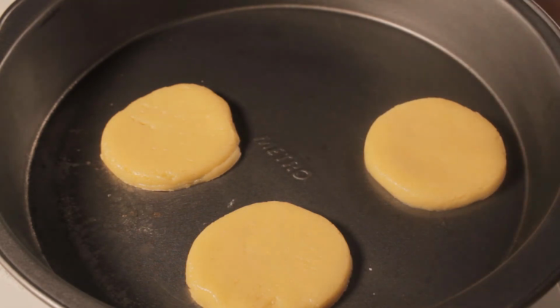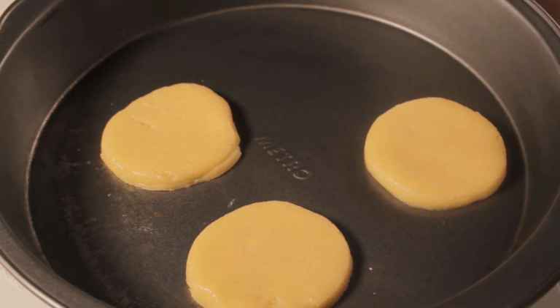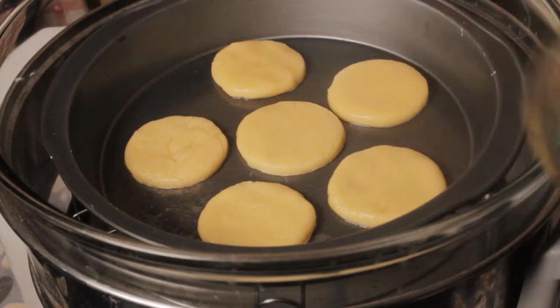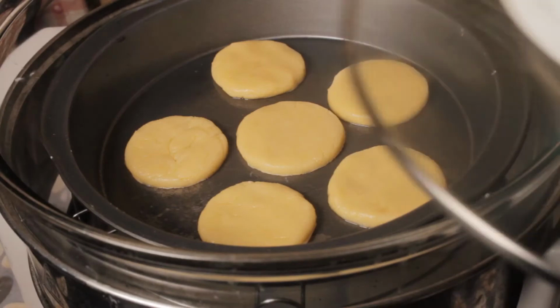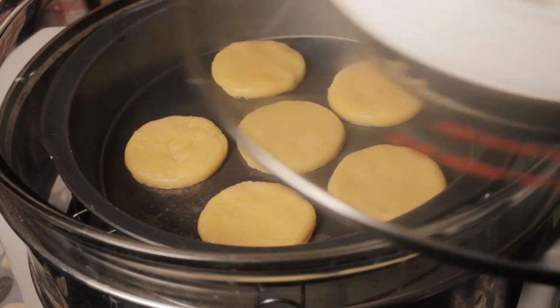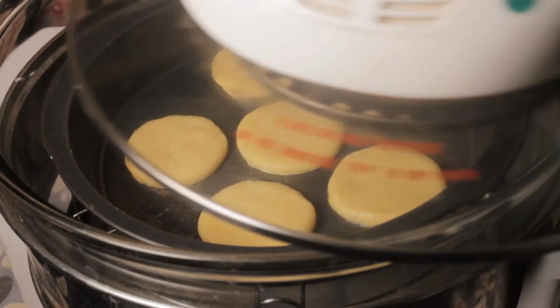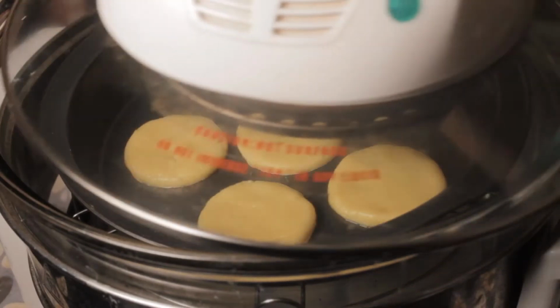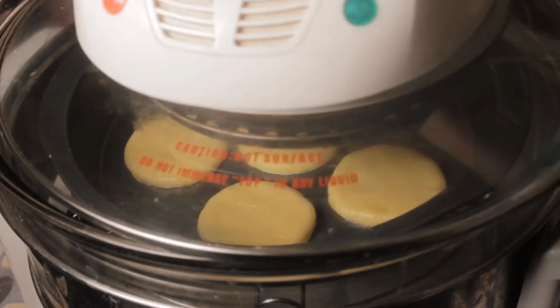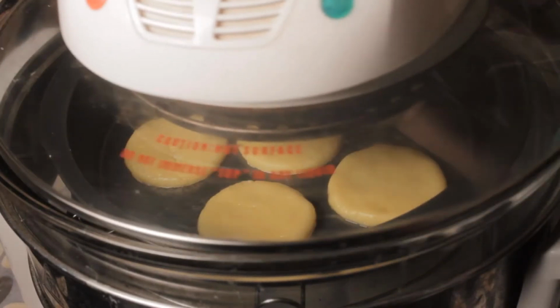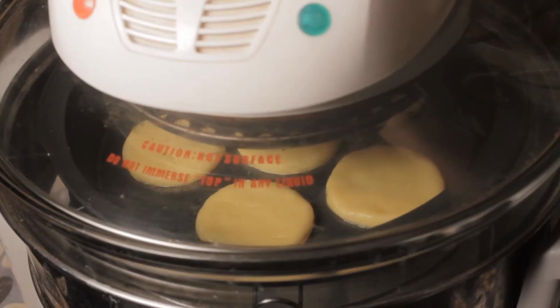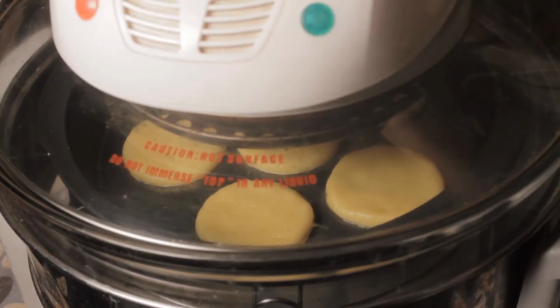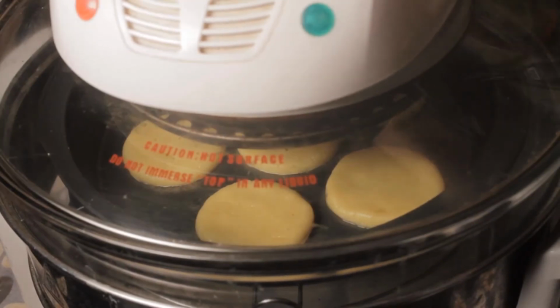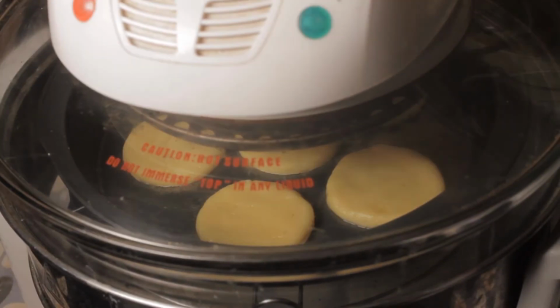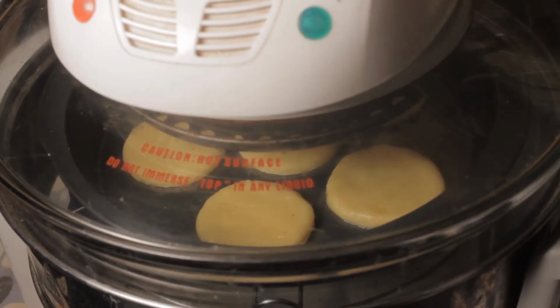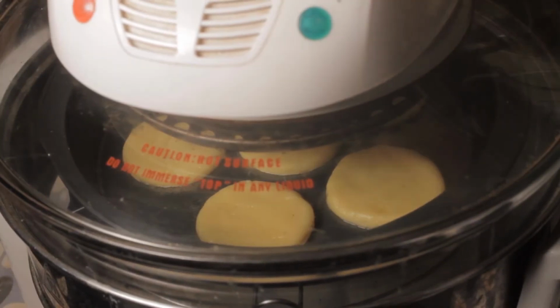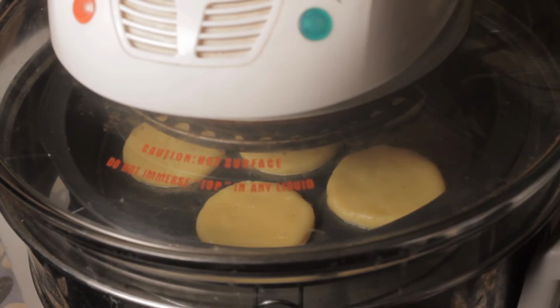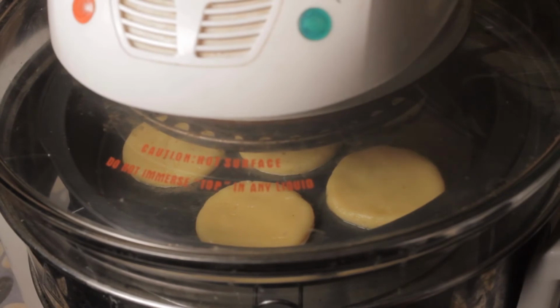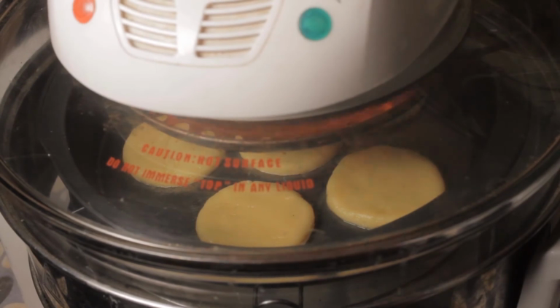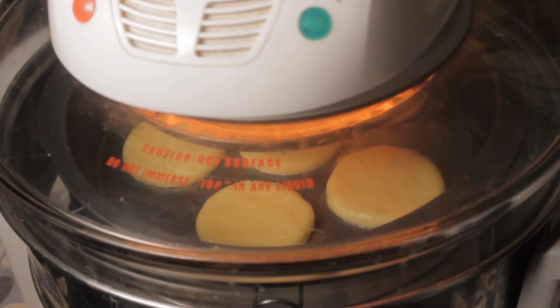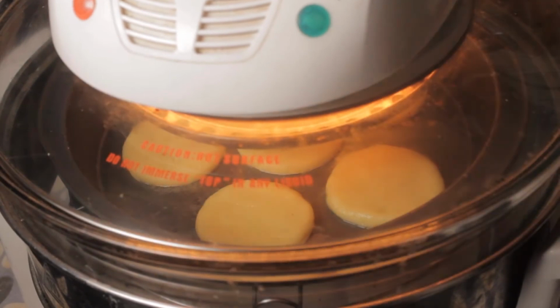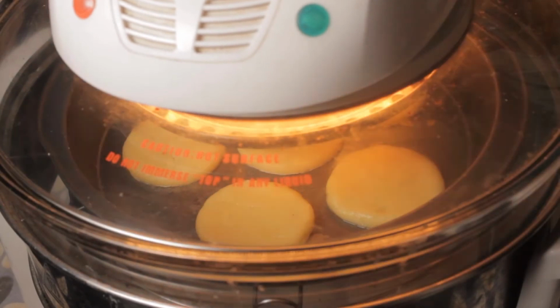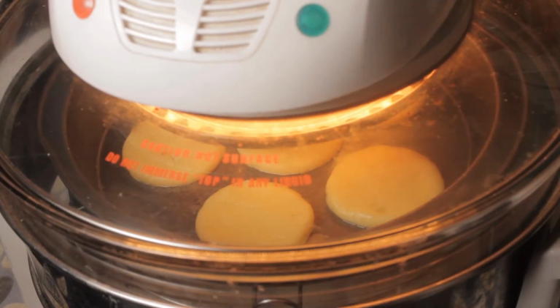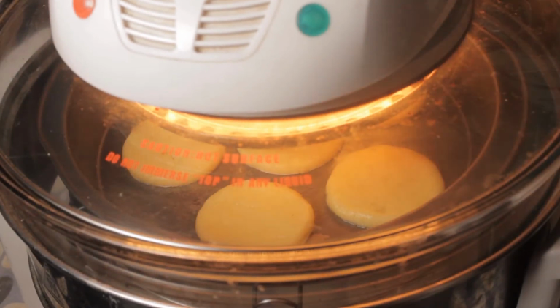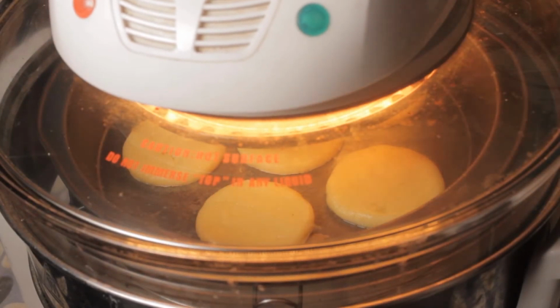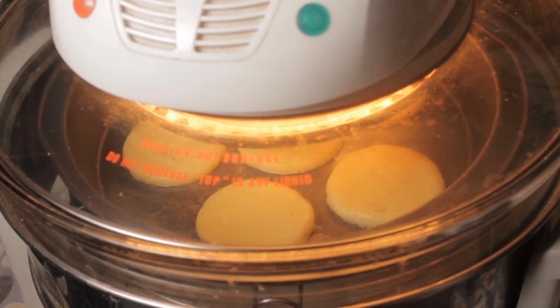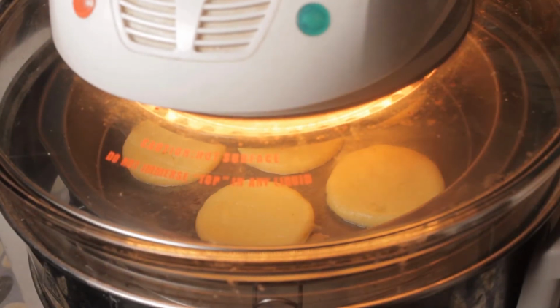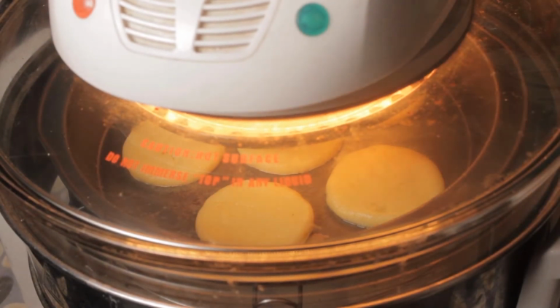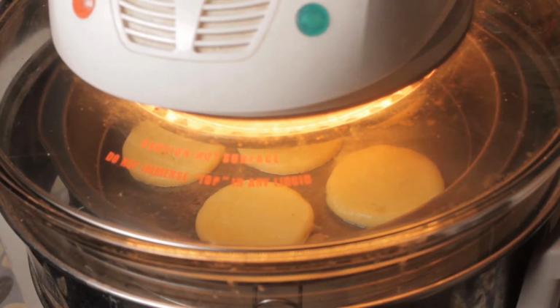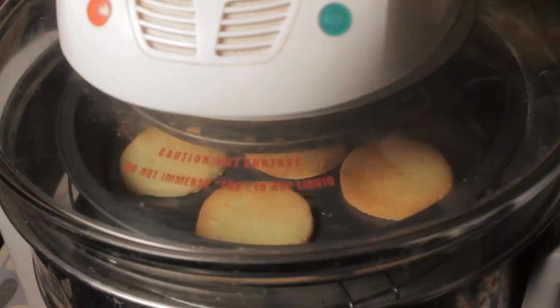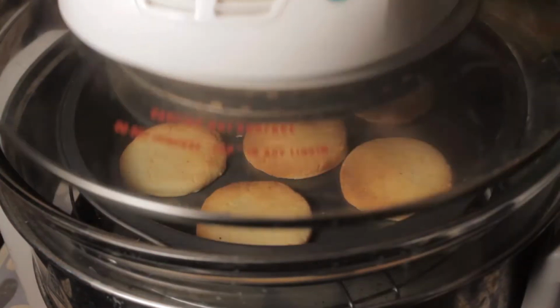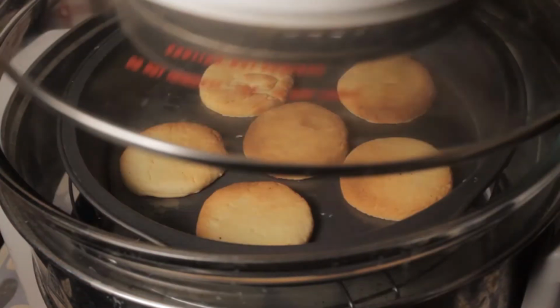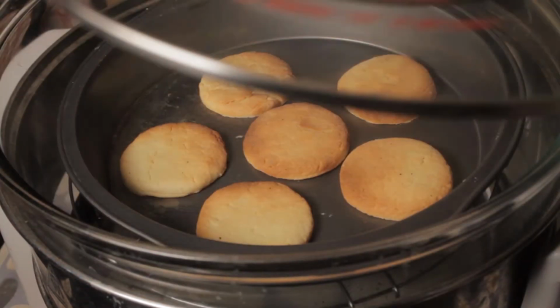In a preheated oven, bake the cookies at 150 degrees Celsius for 8 to 10 minutes.